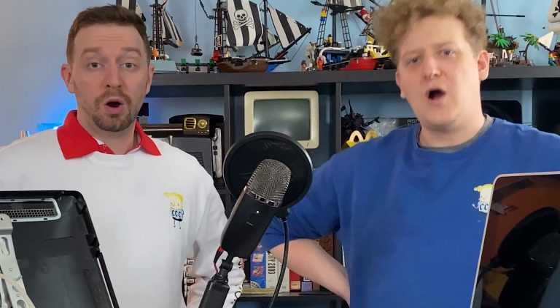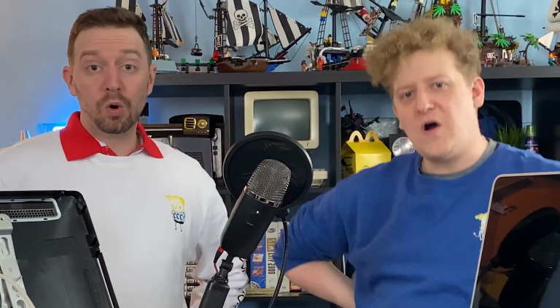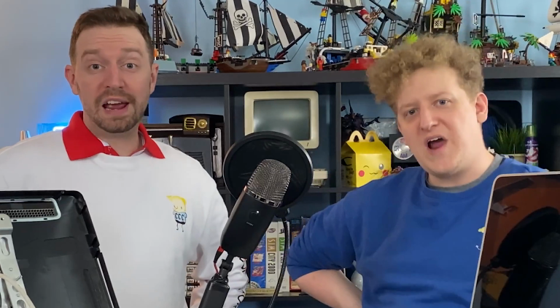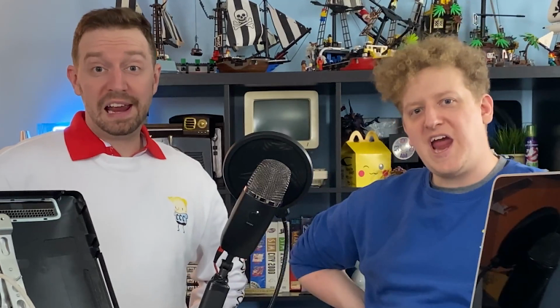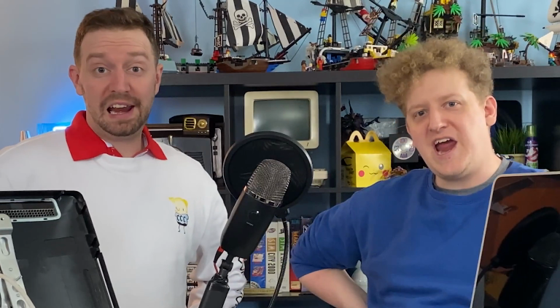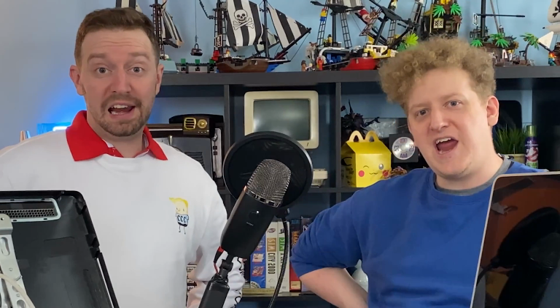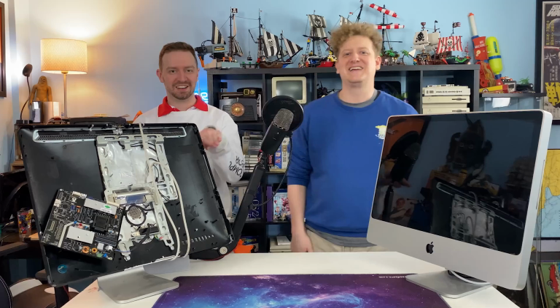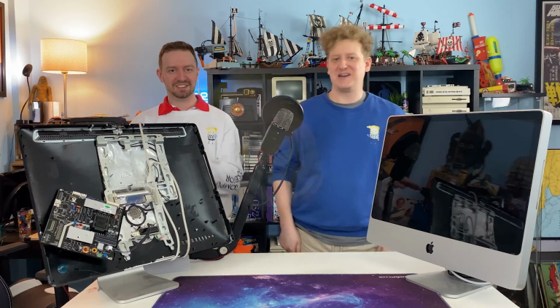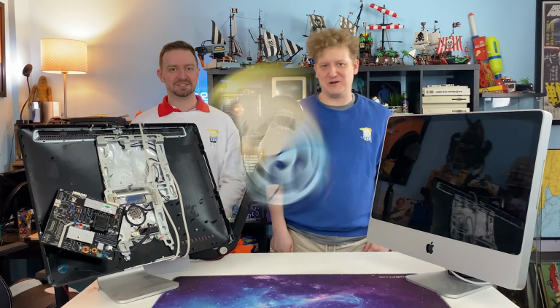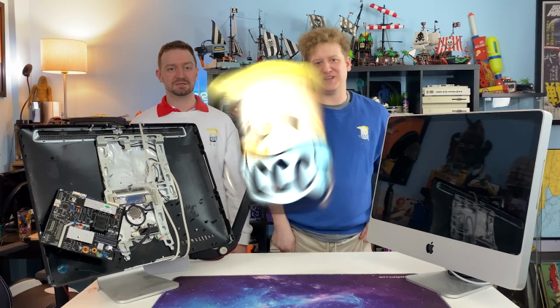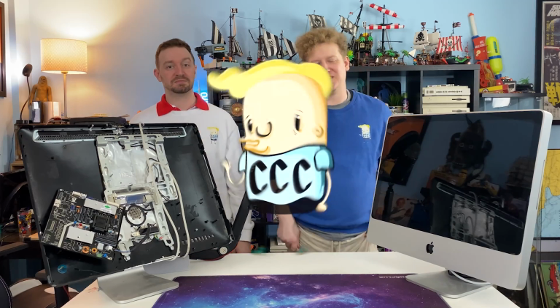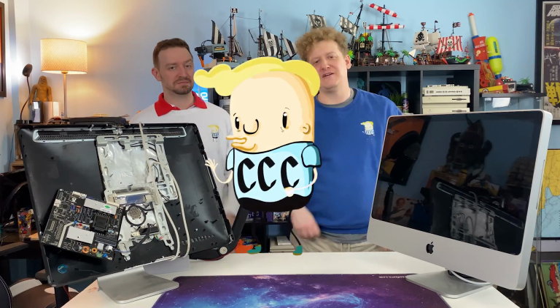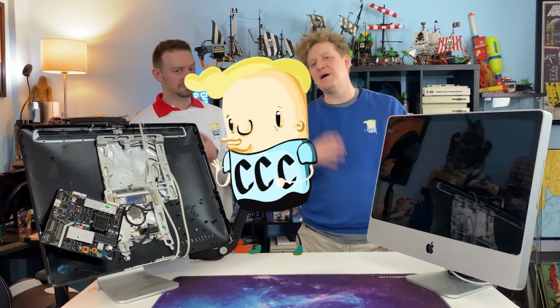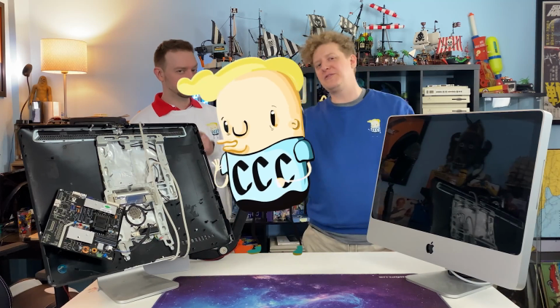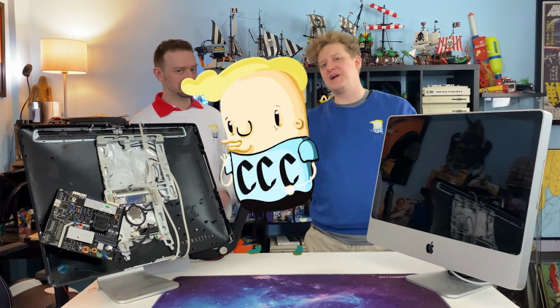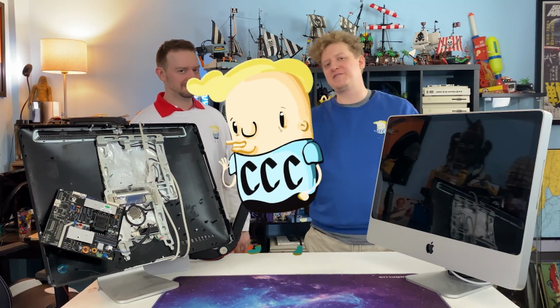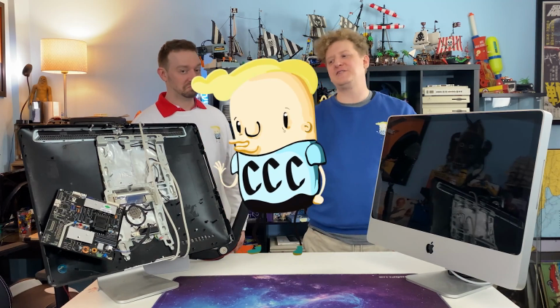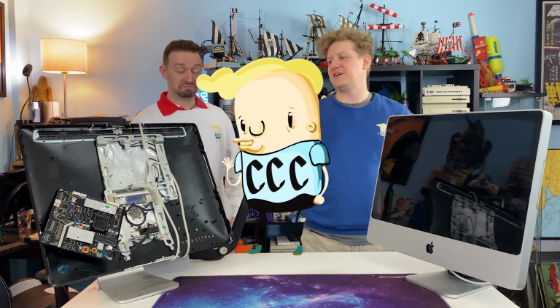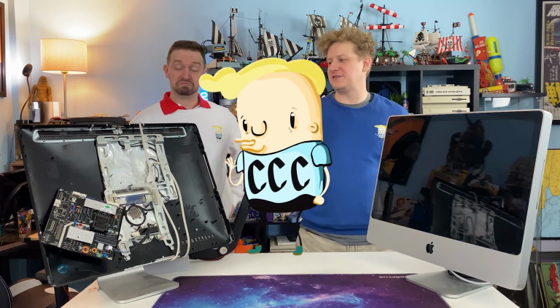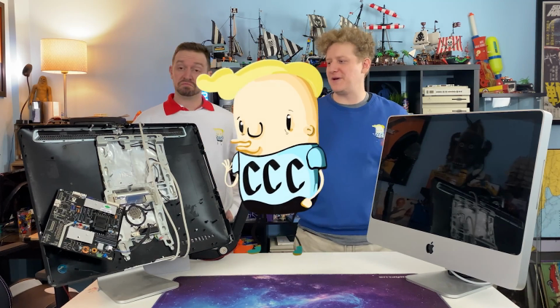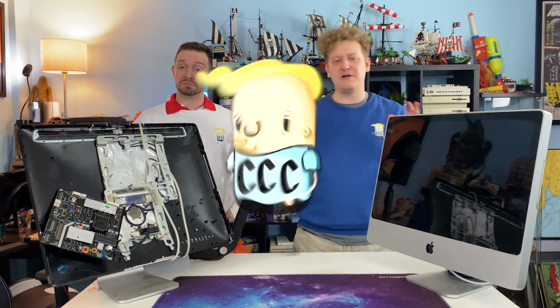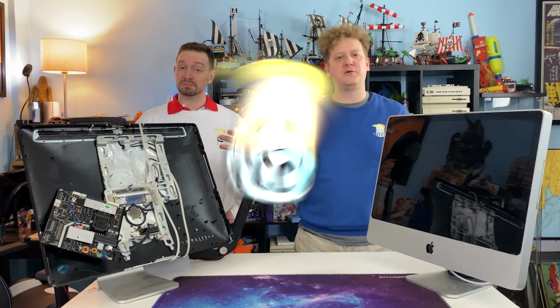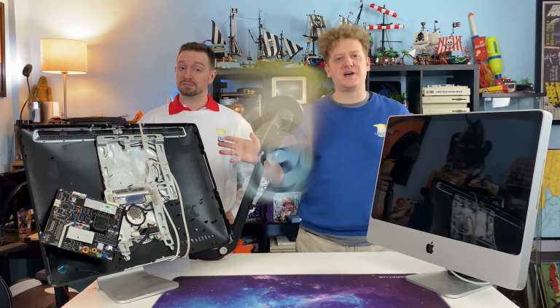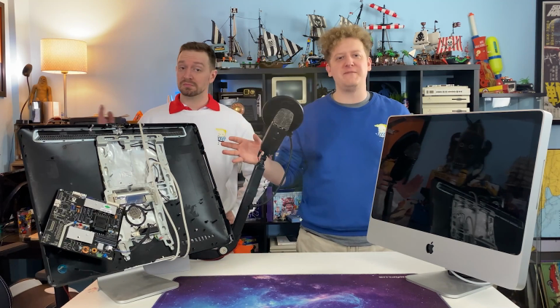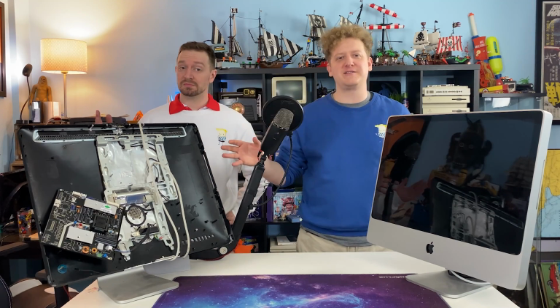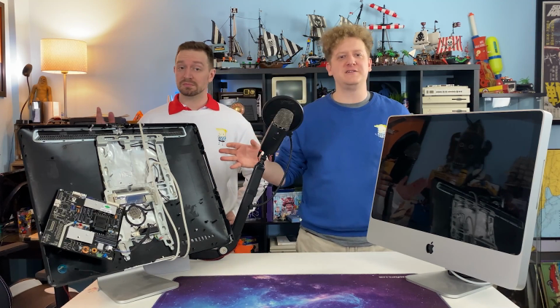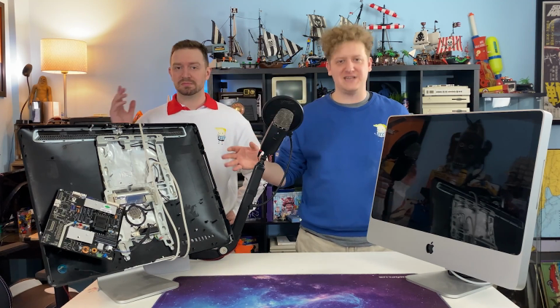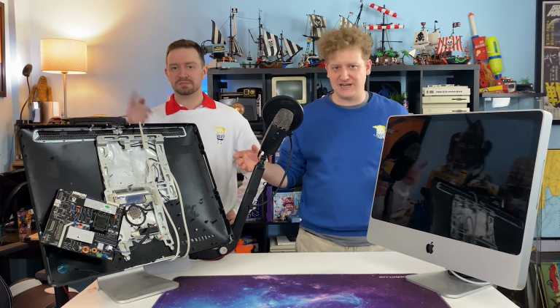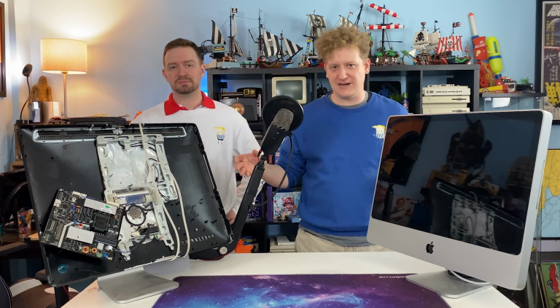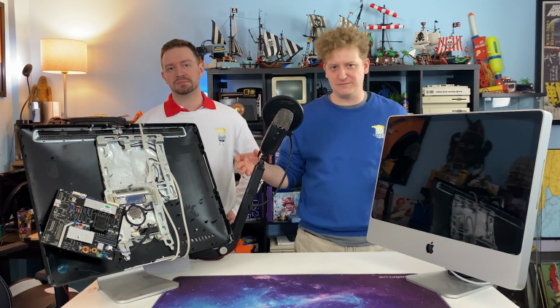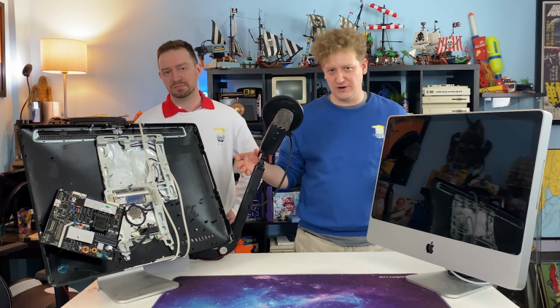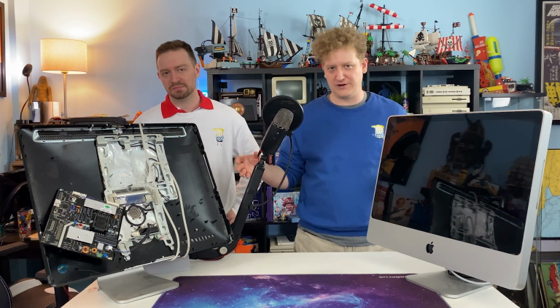Hey! Canadian Computer Collector here. My brother and I recently tried to turn a pair of old iMacs into dedicated monitors.